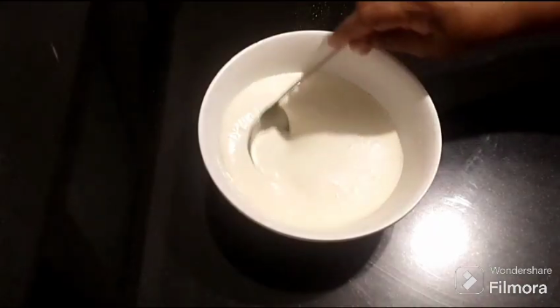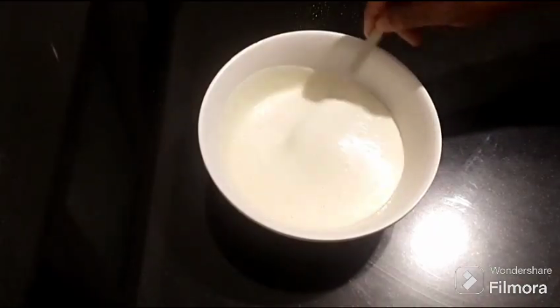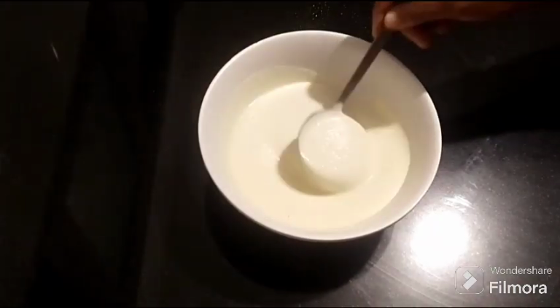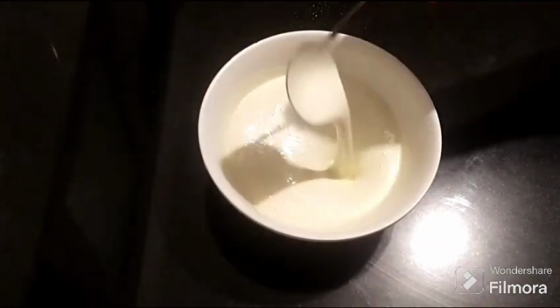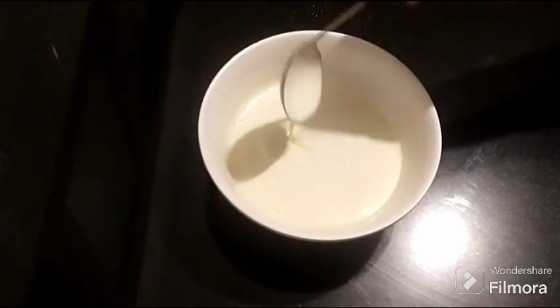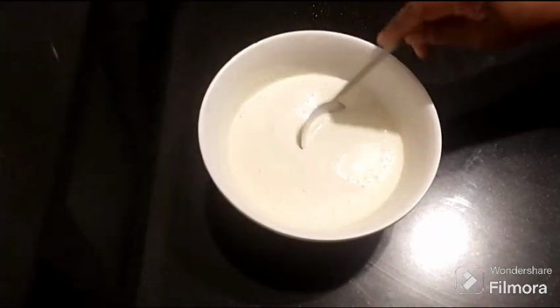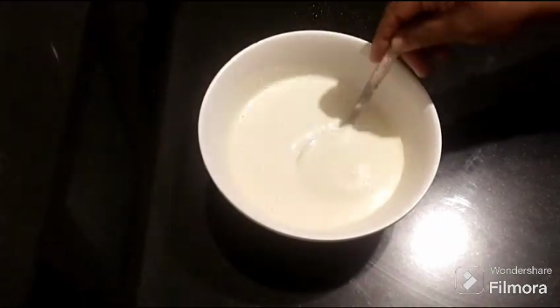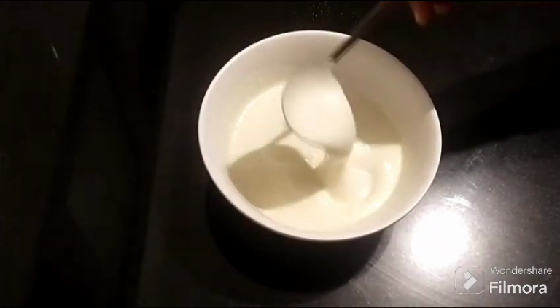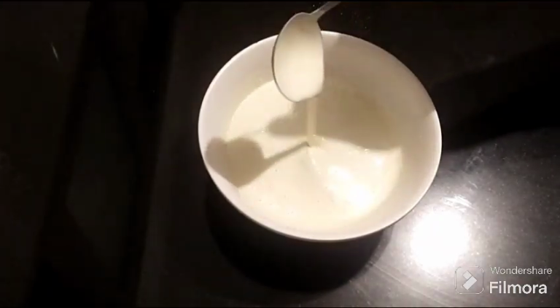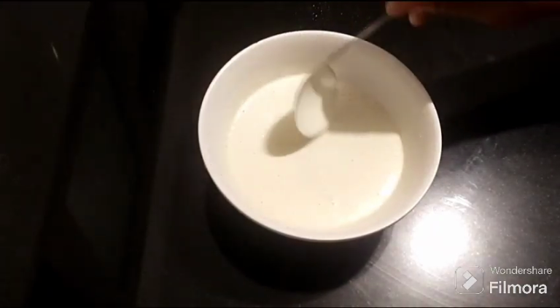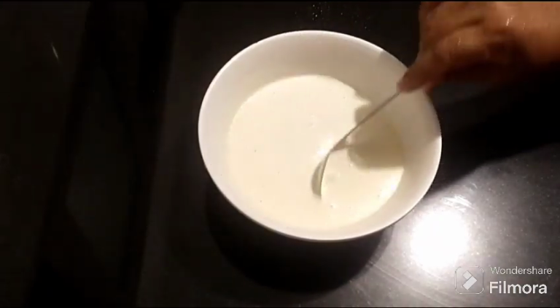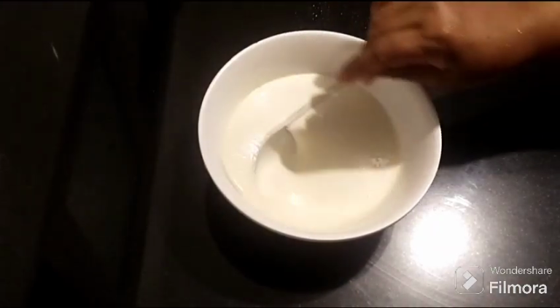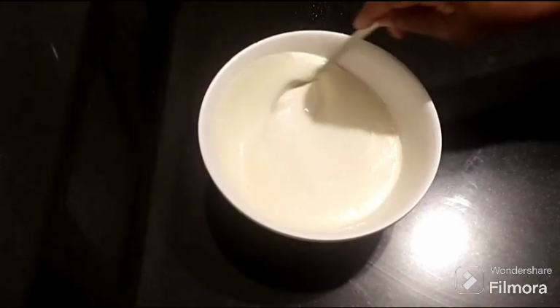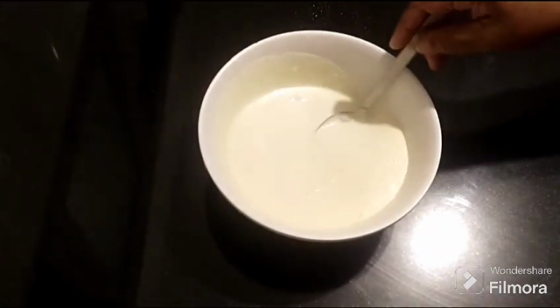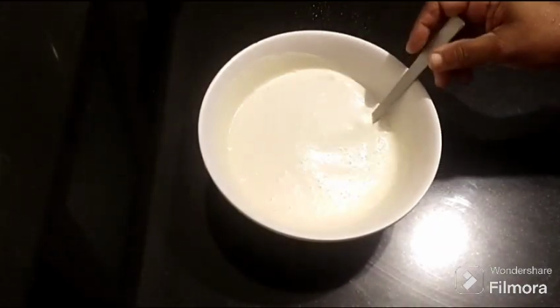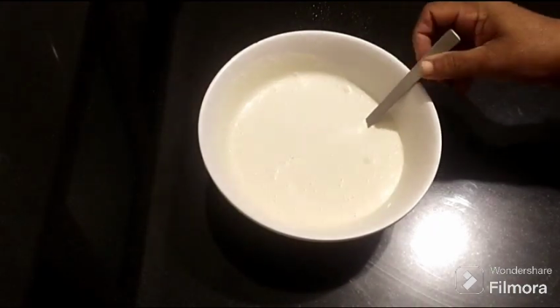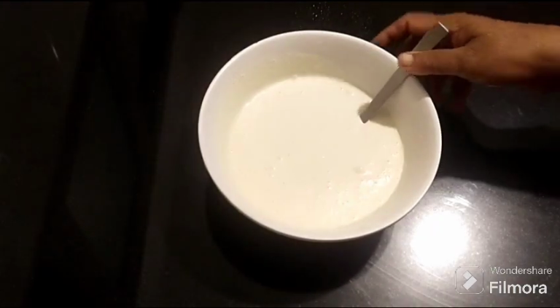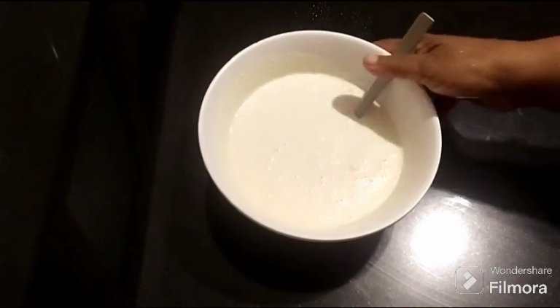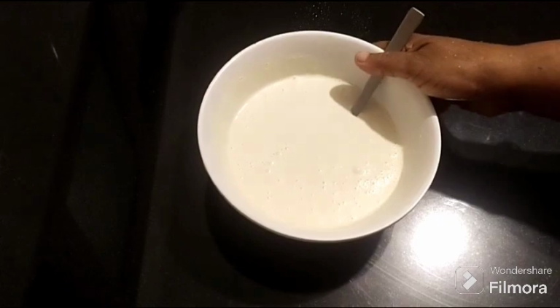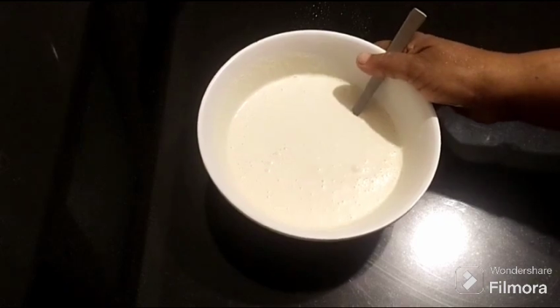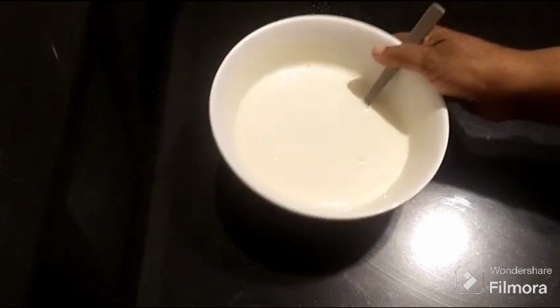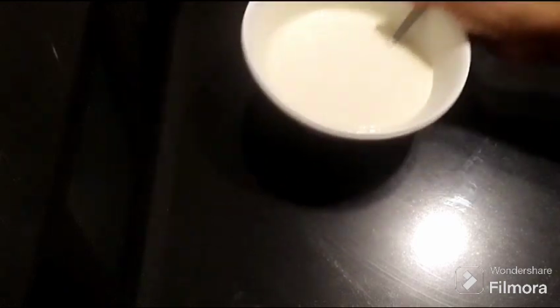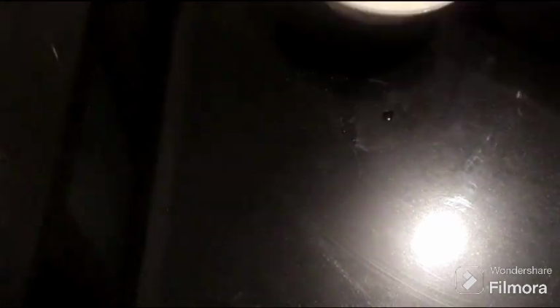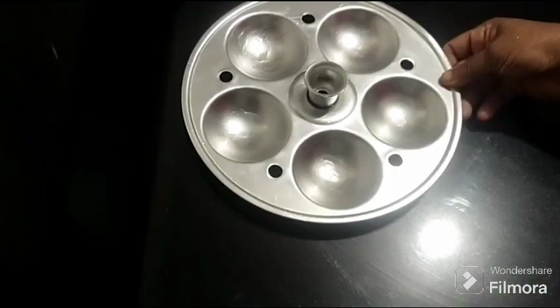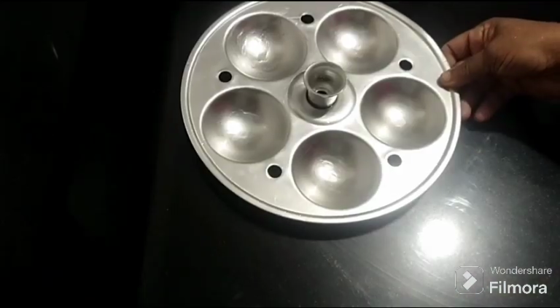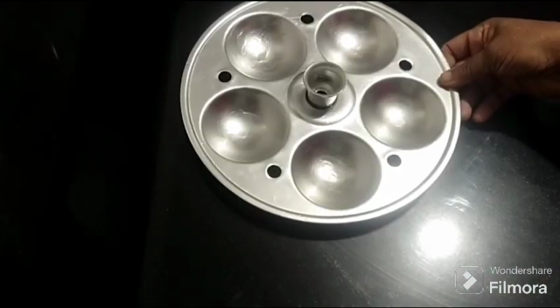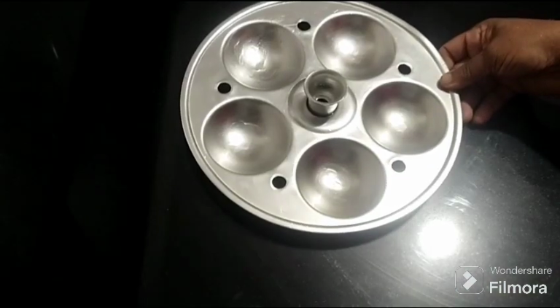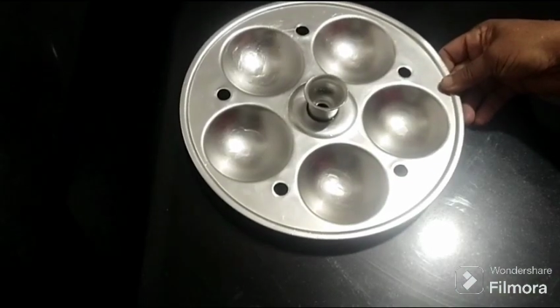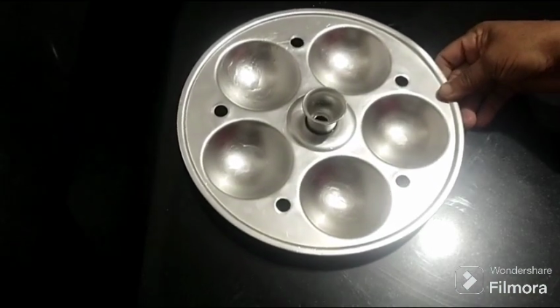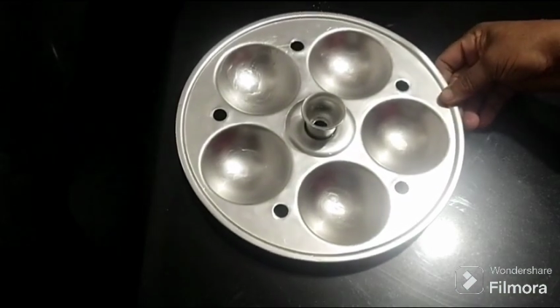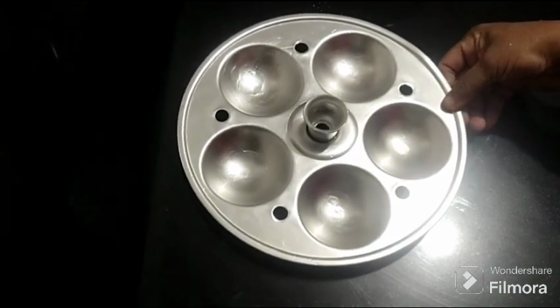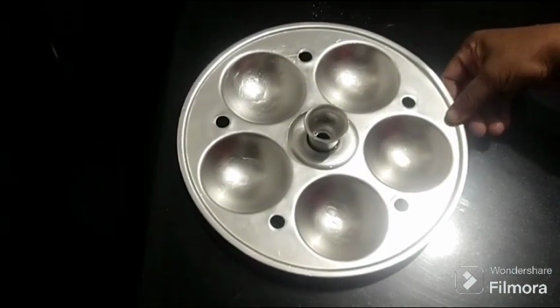We are going to cut it in the pan. The pan will be very smooth.